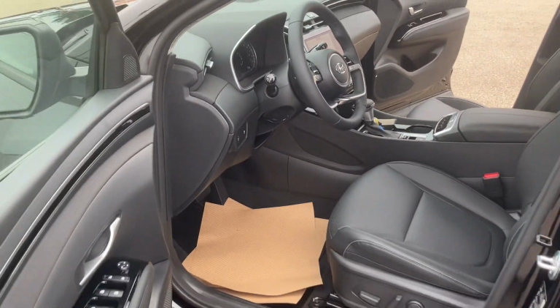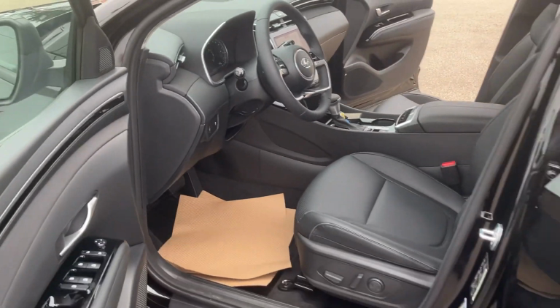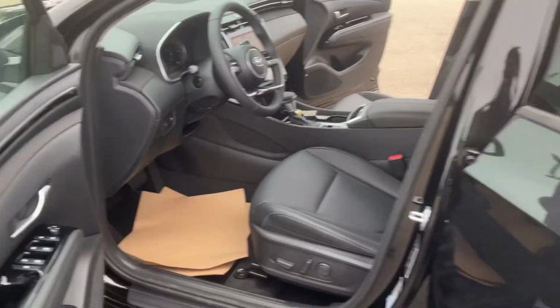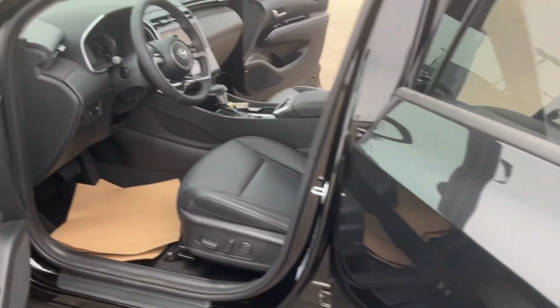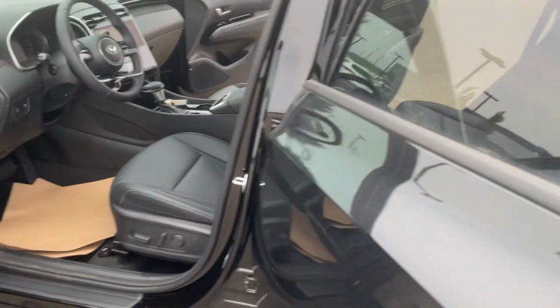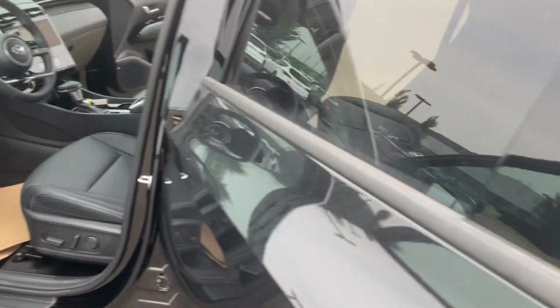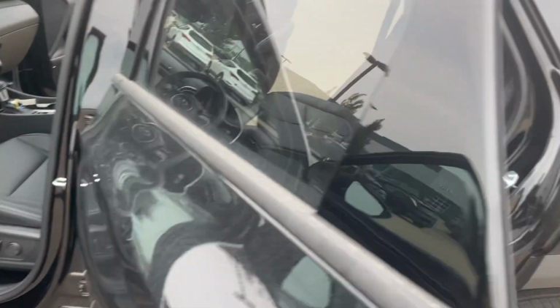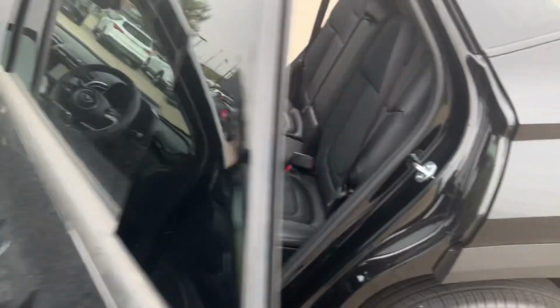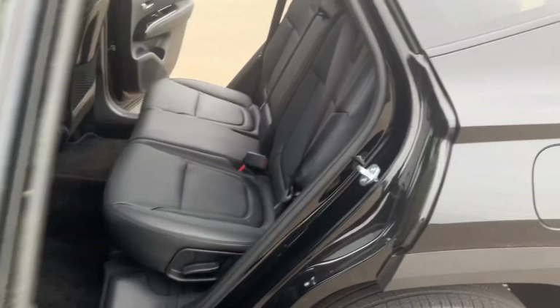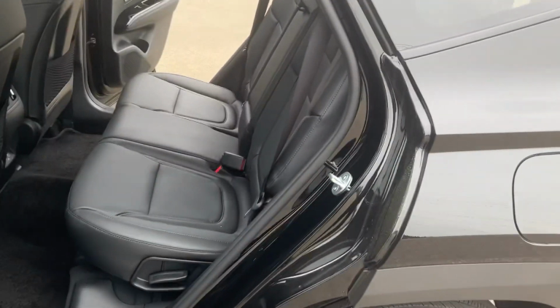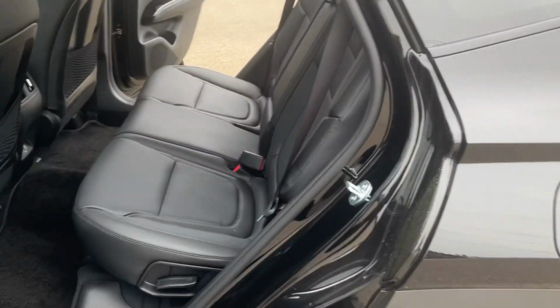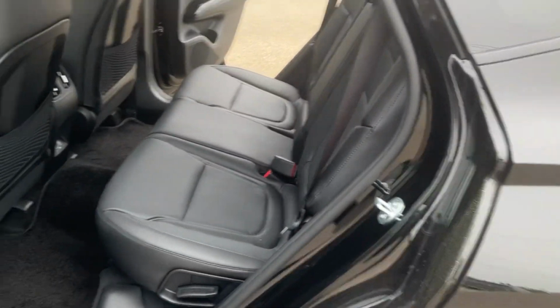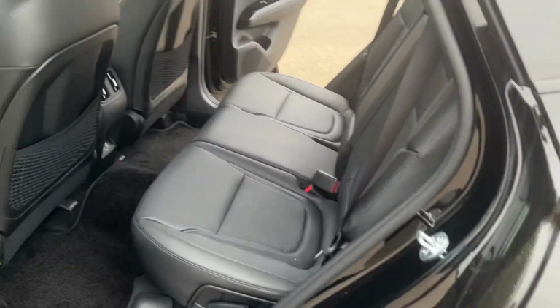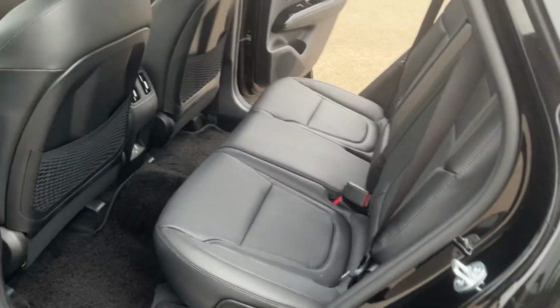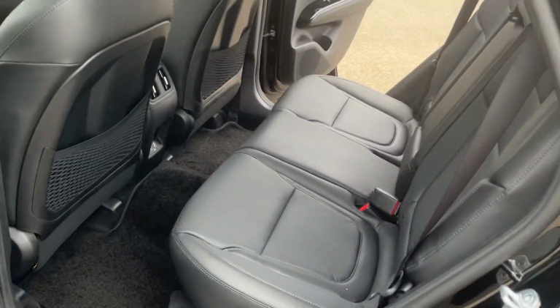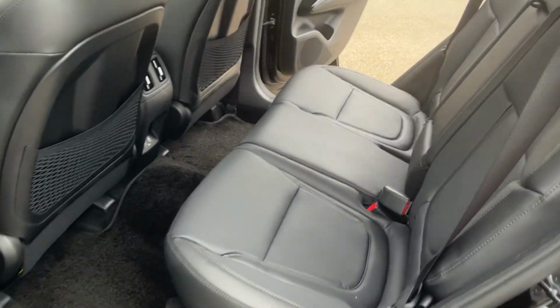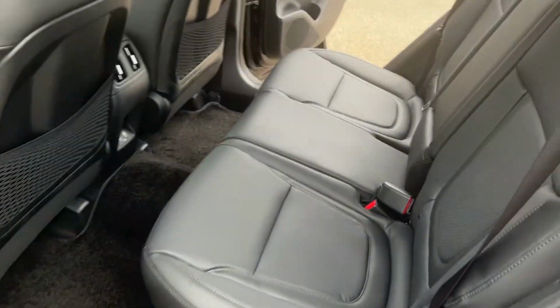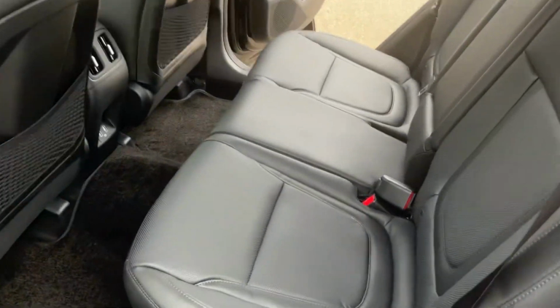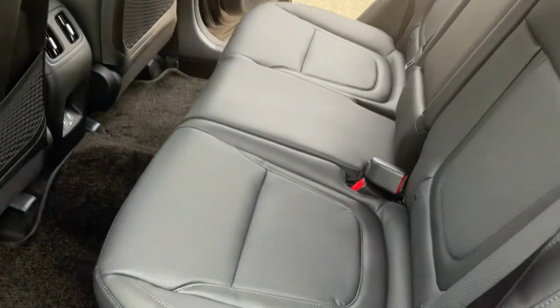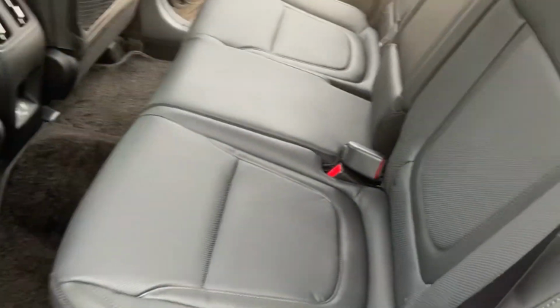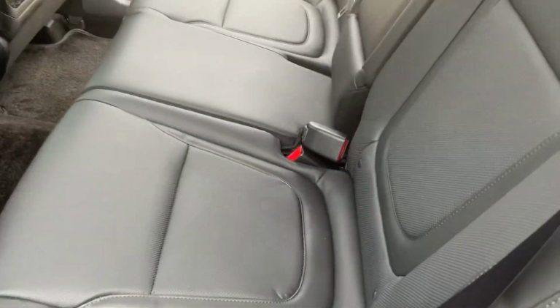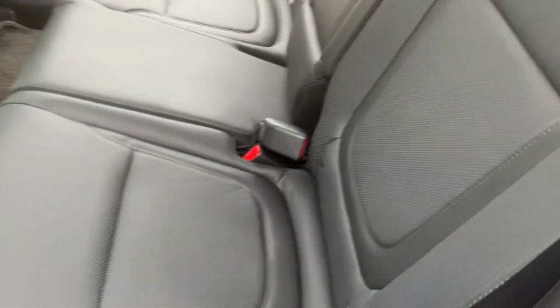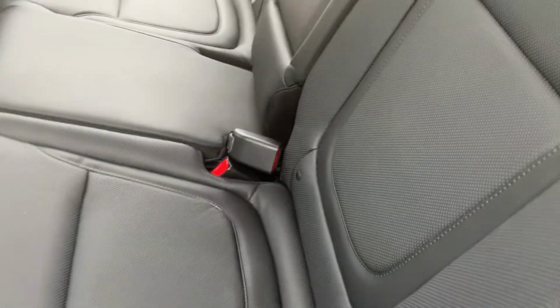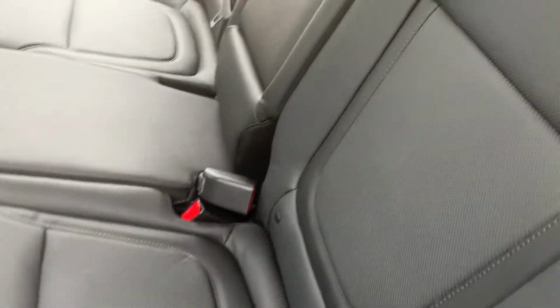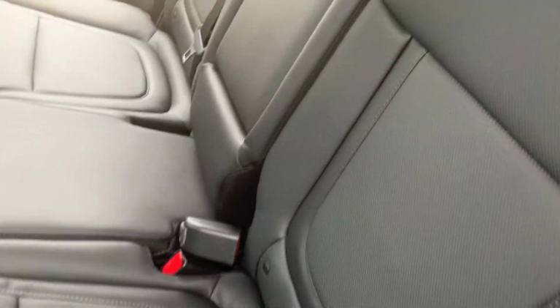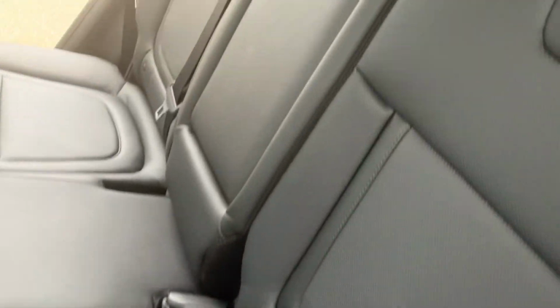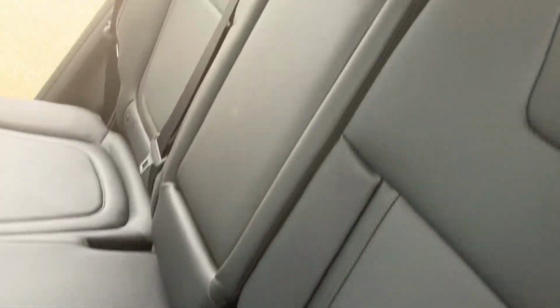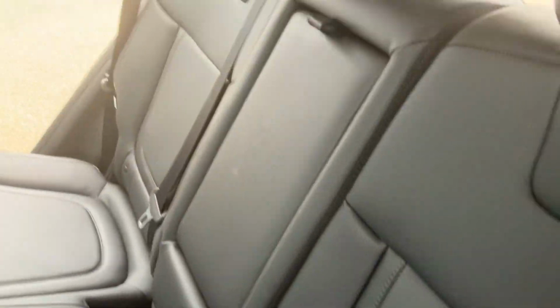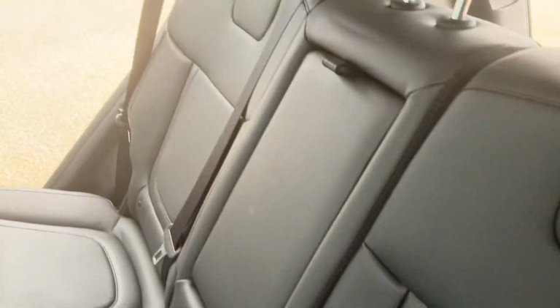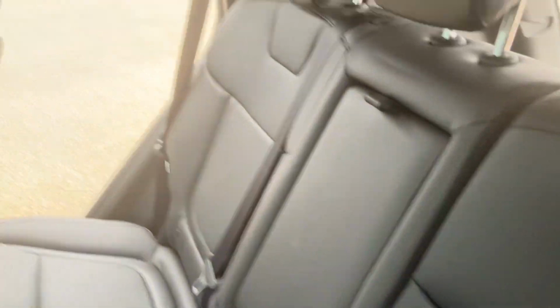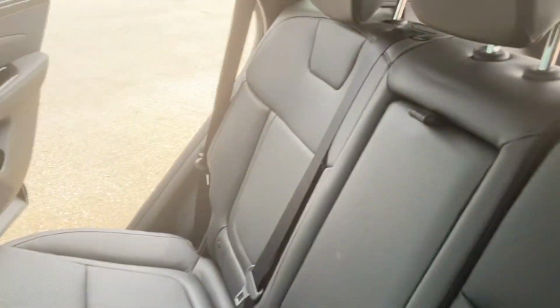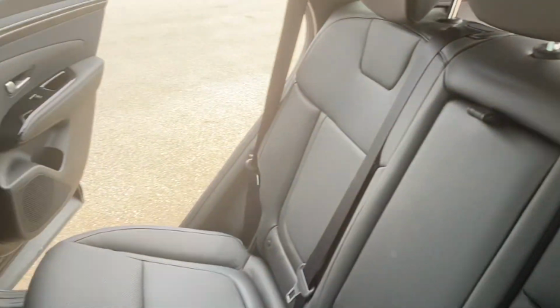With the N-line you get a digital dash; this Preferred trim you just get your regular dash. It still has lane keep assist and adaptive cruise, but no N-line stitching — just regular black leather.